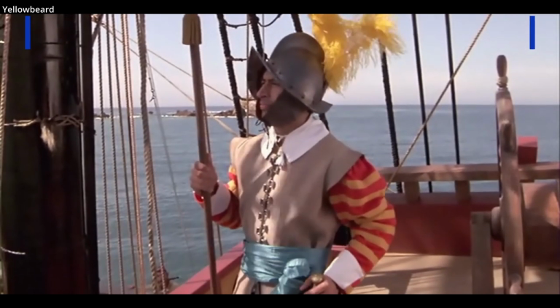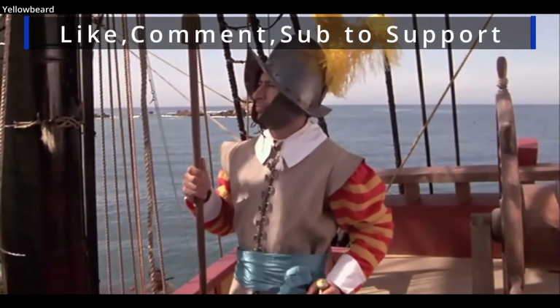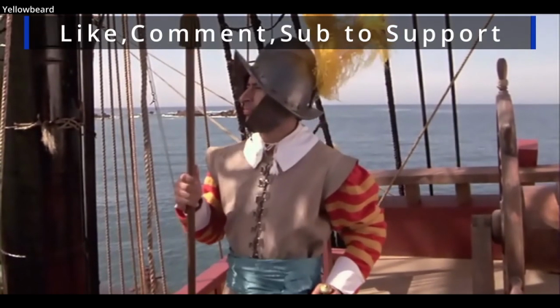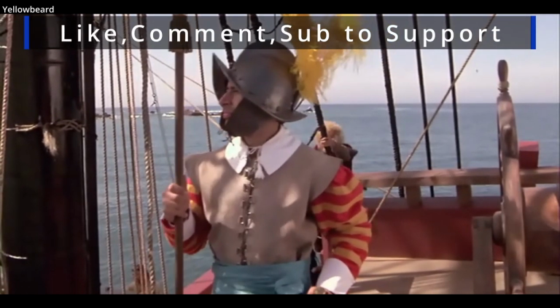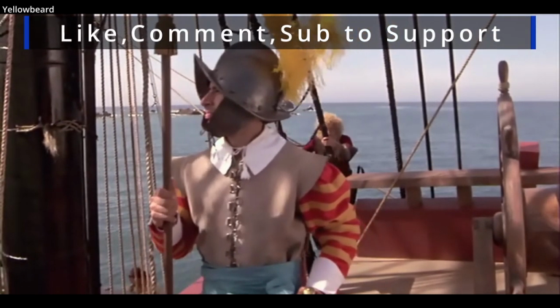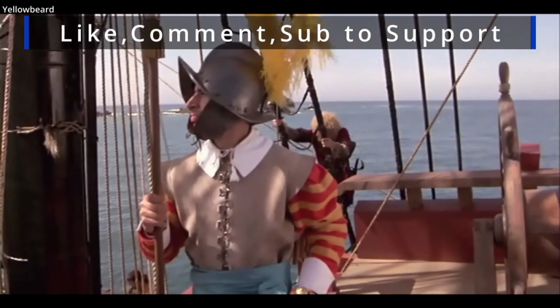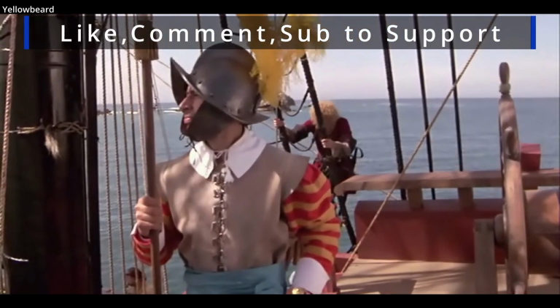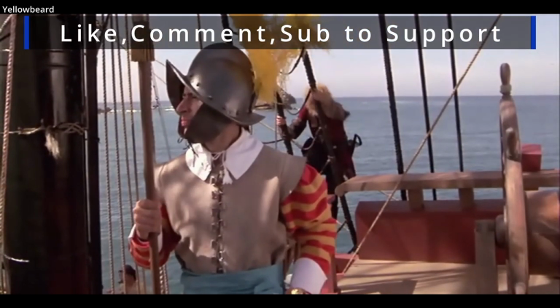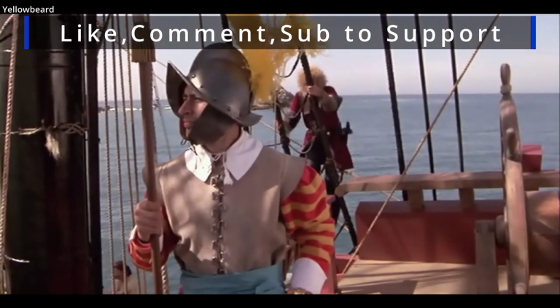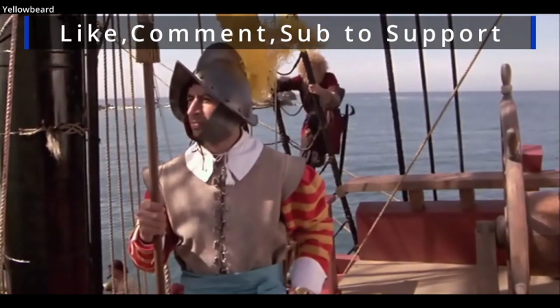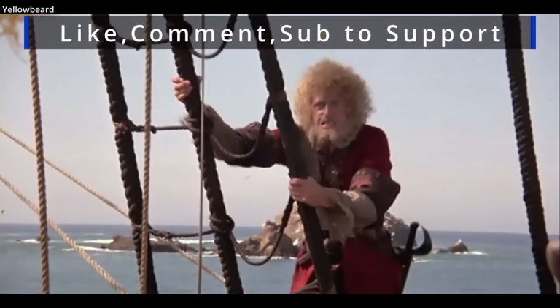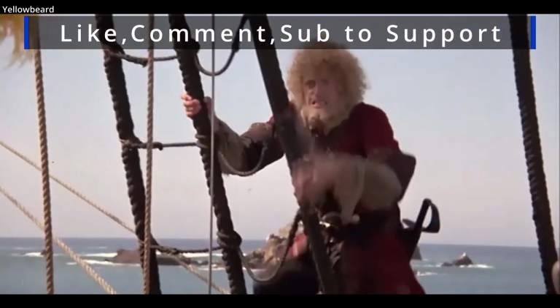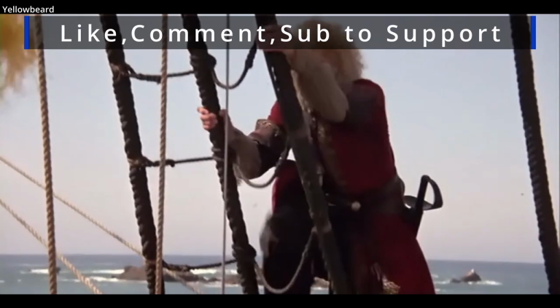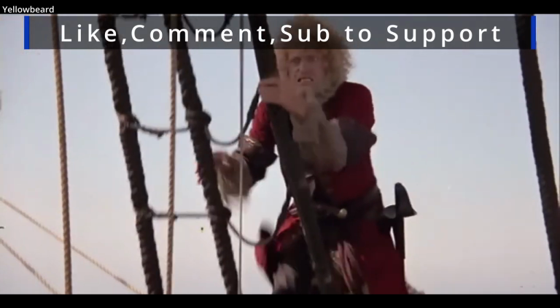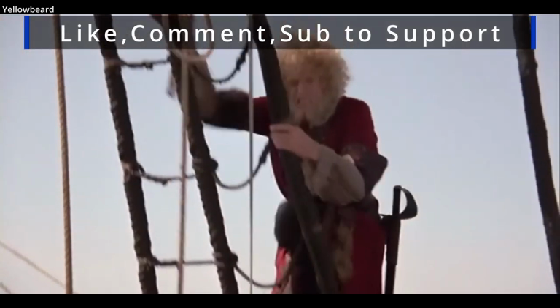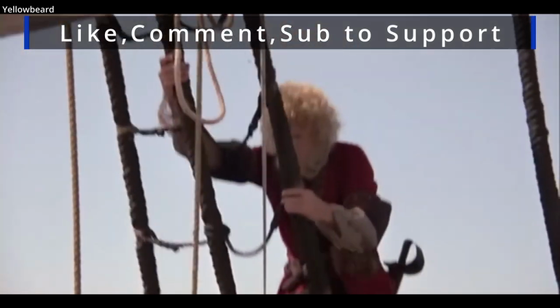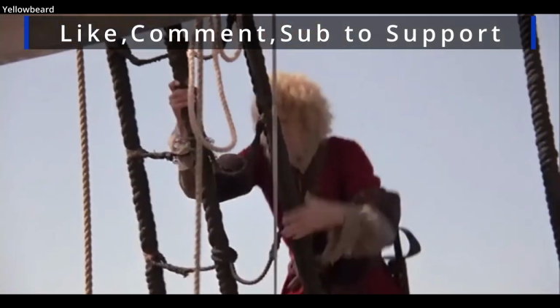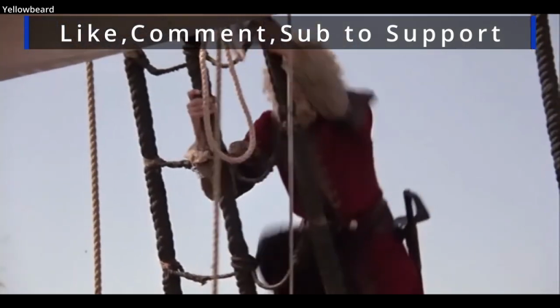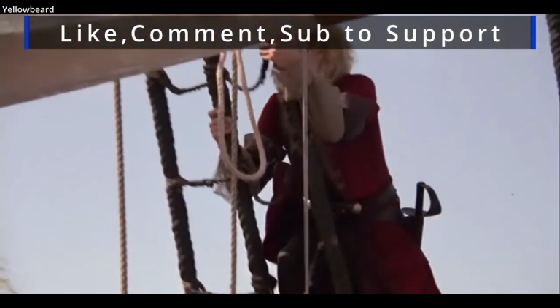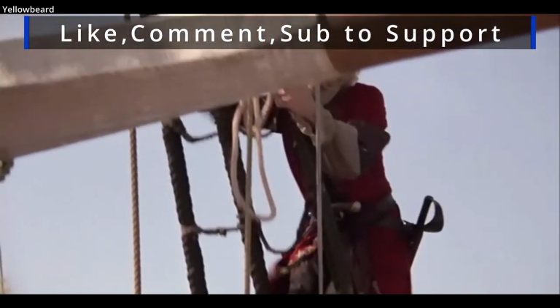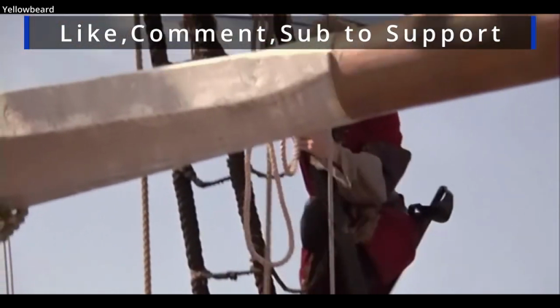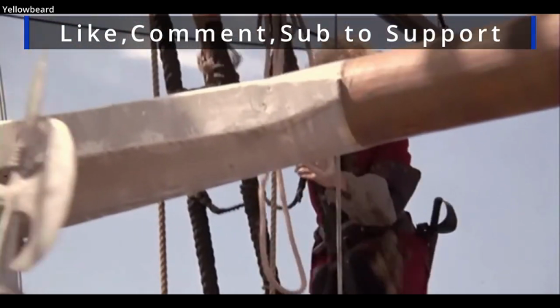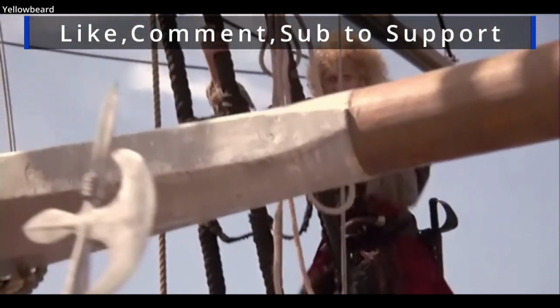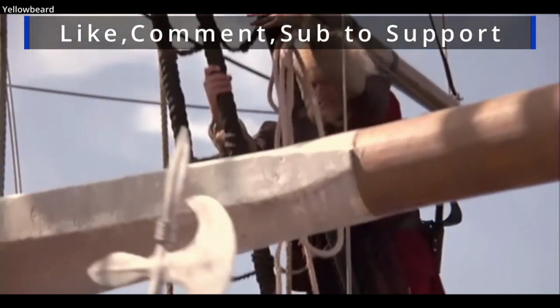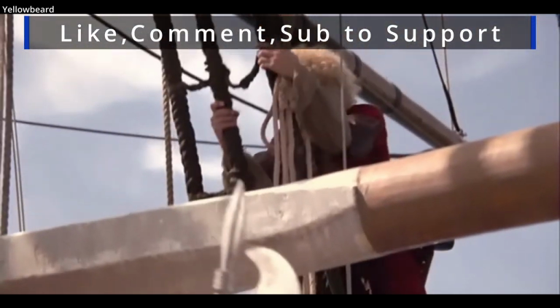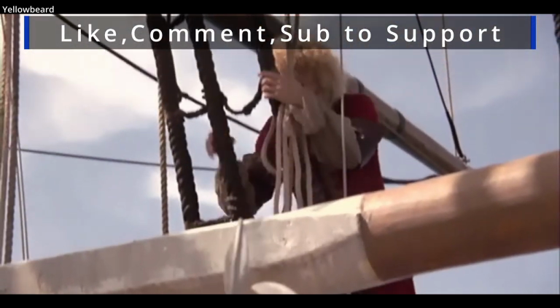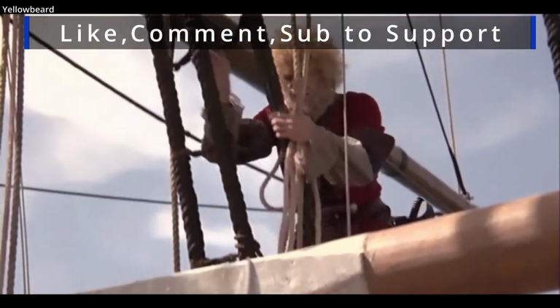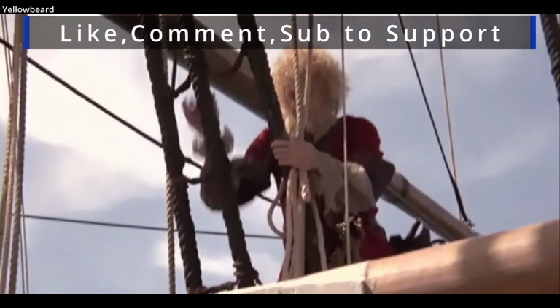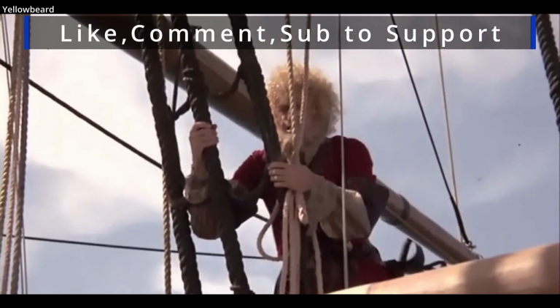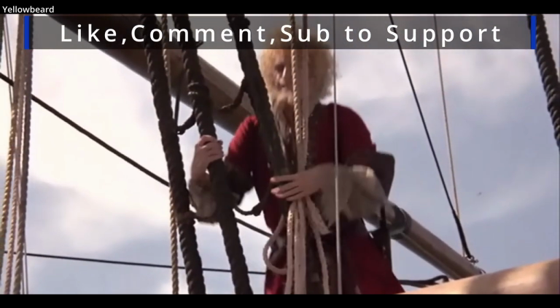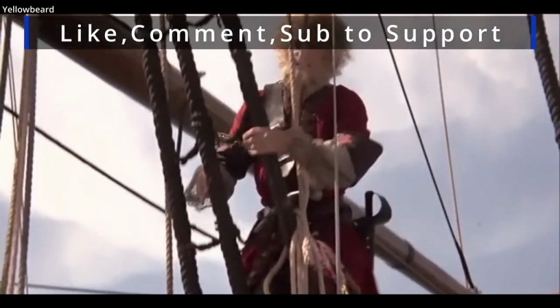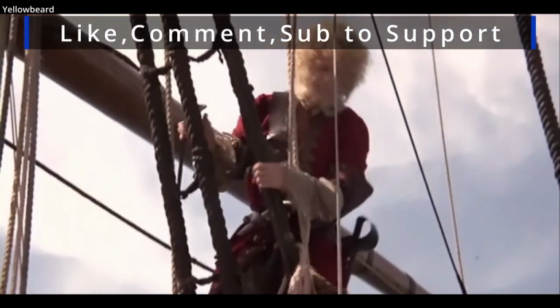Thanks for watching this quick brief on Pirate Flags. Feel free to add anything on the subject in the comments section, and we'll see you next time.